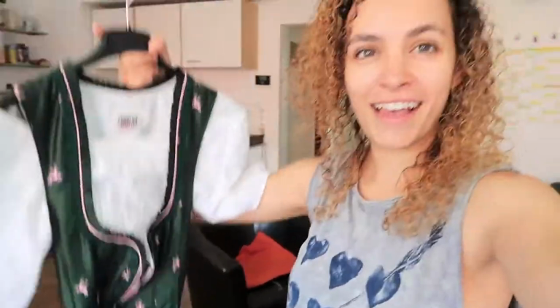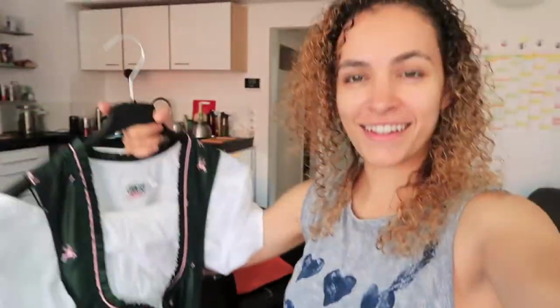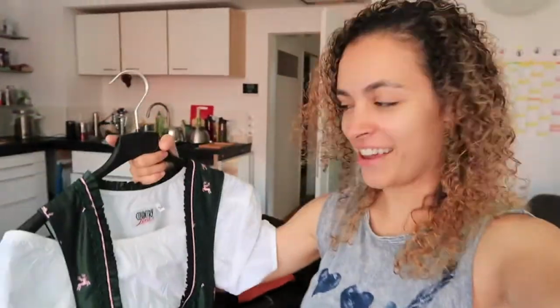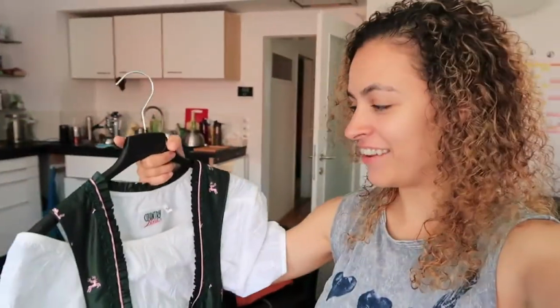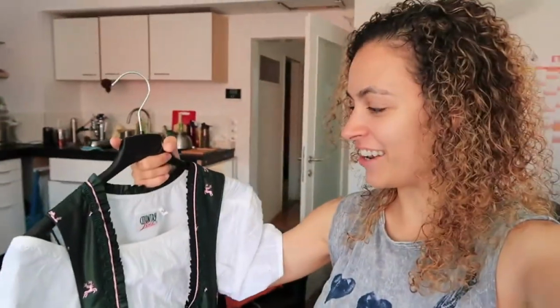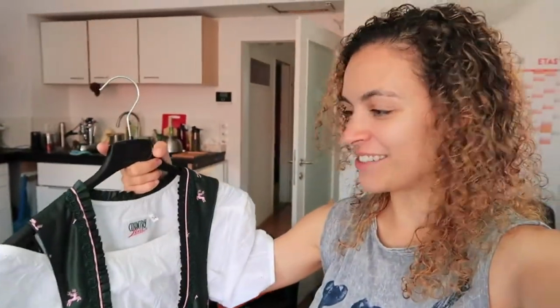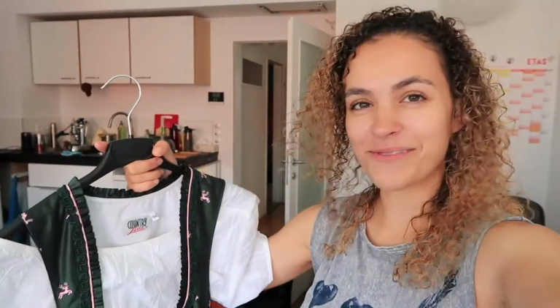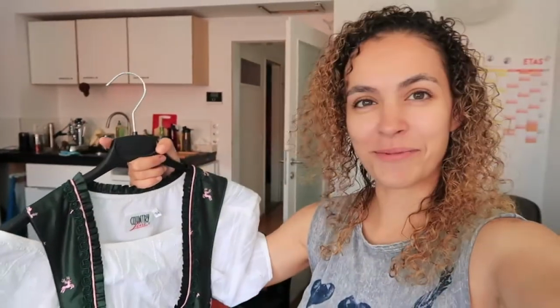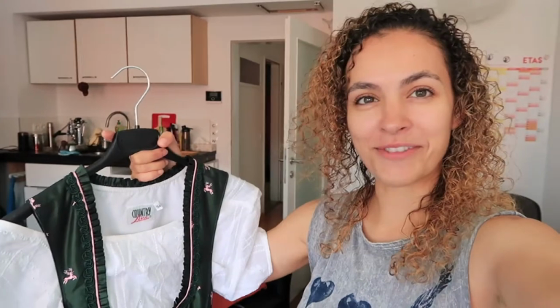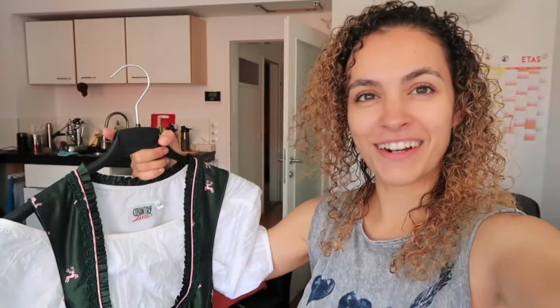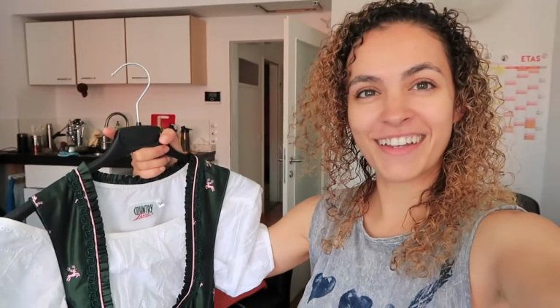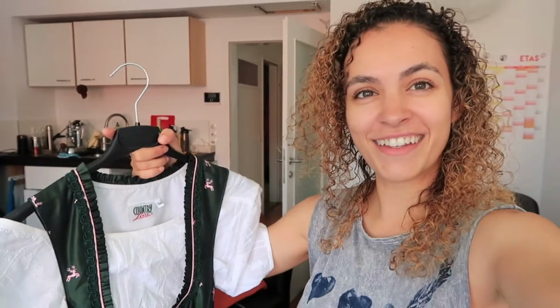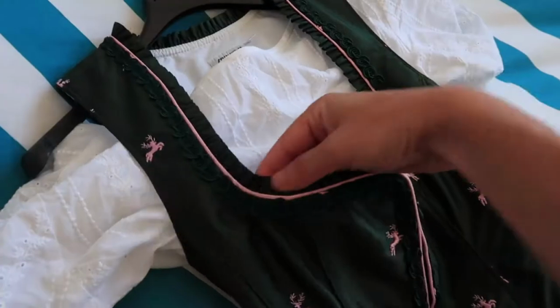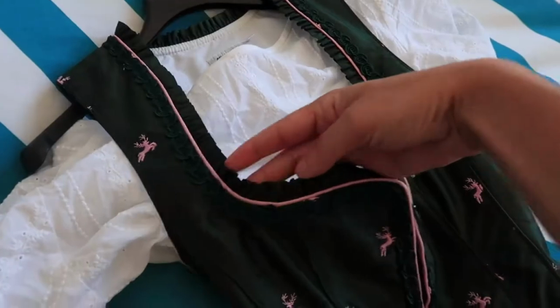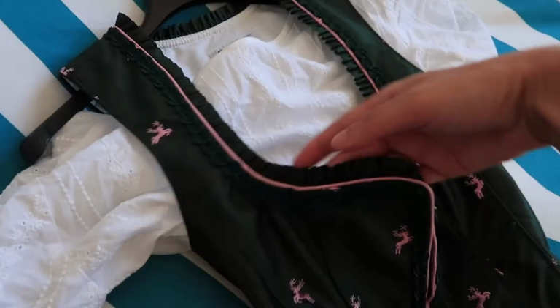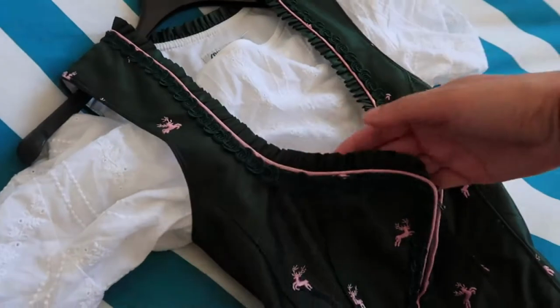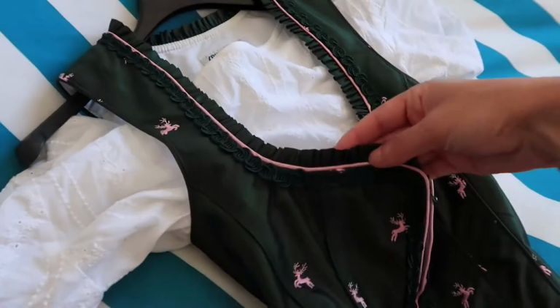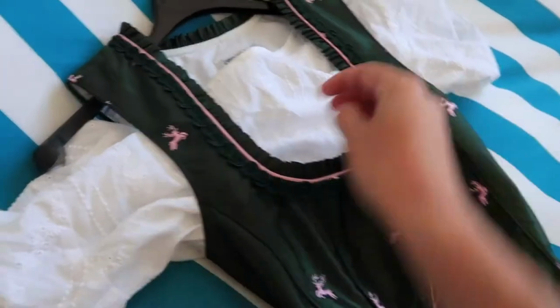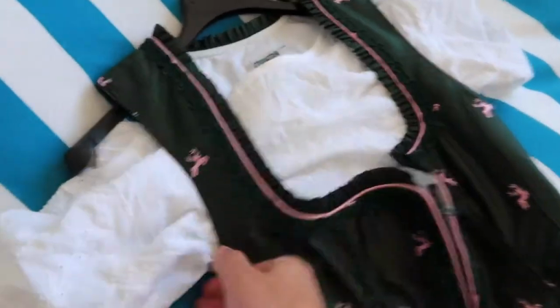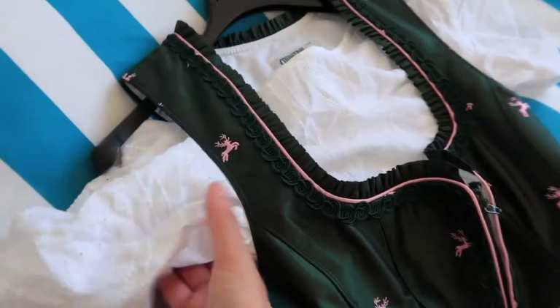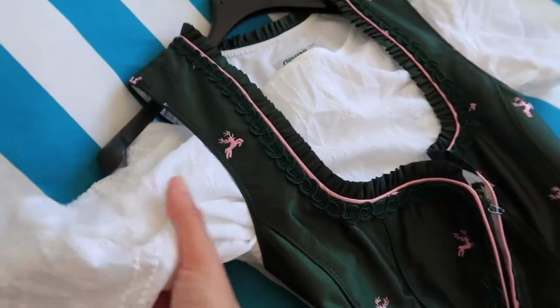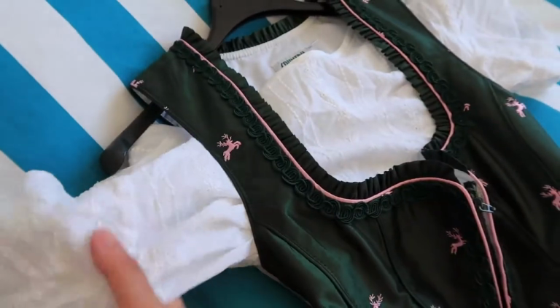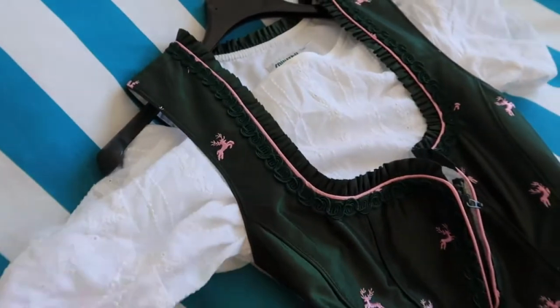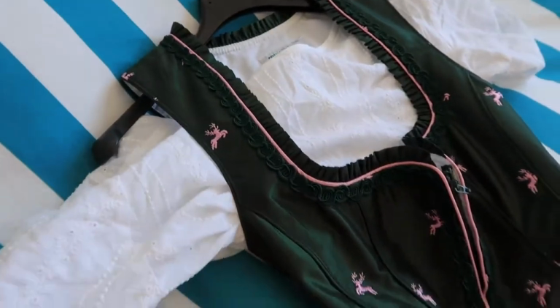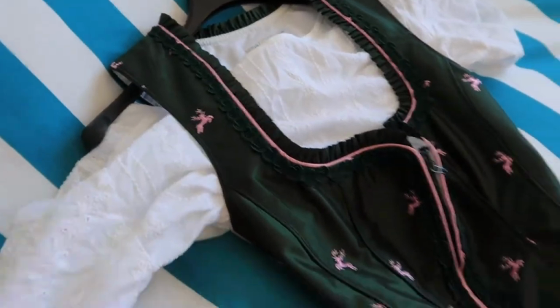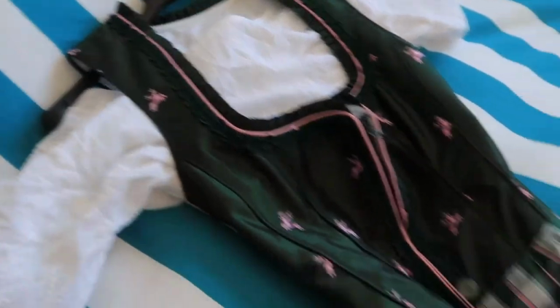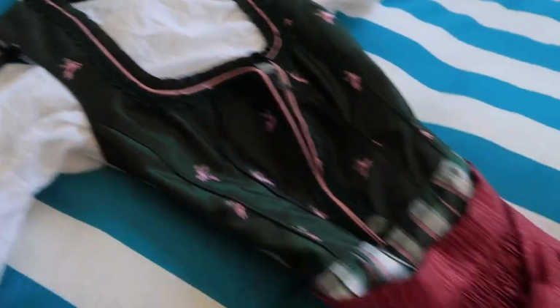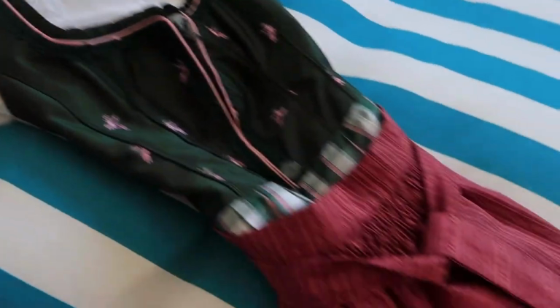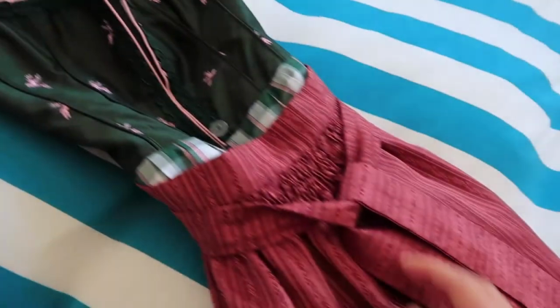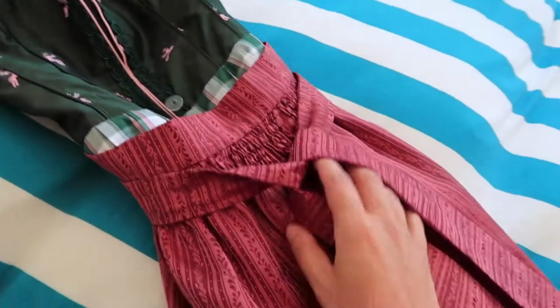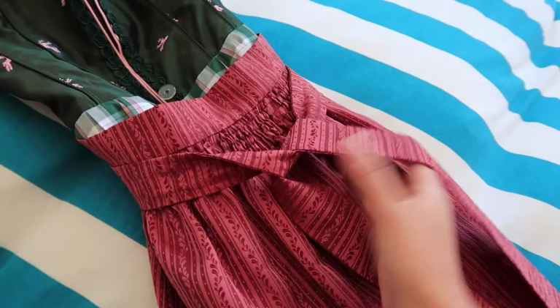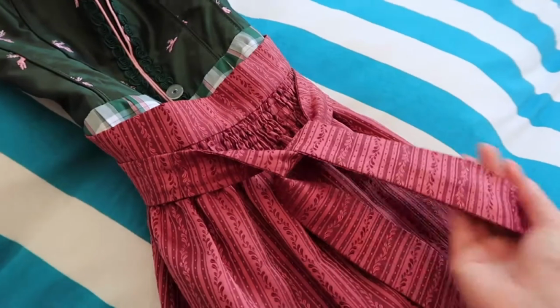I've never actually worn one before. This is like the dress, the blouse, and then the apron.